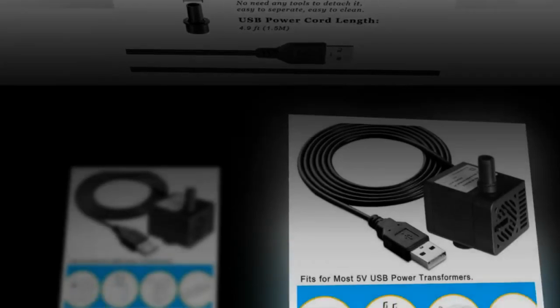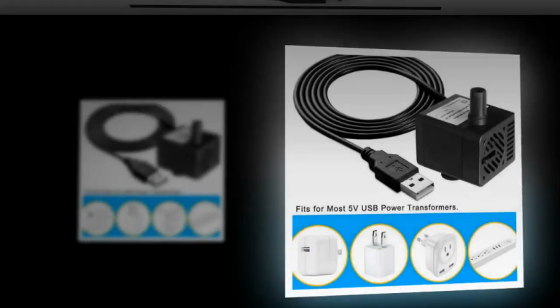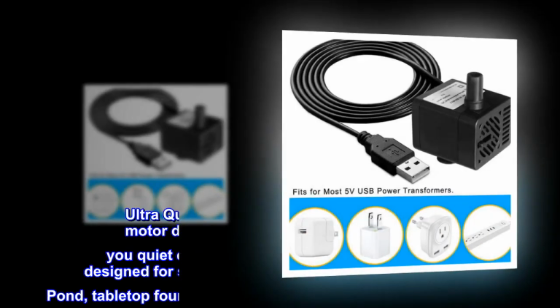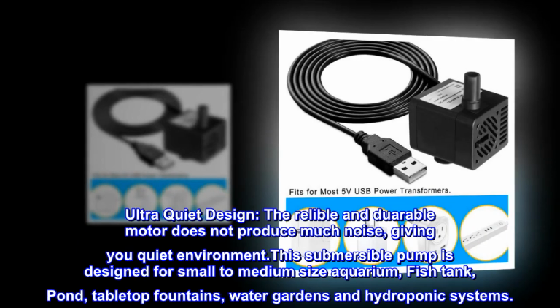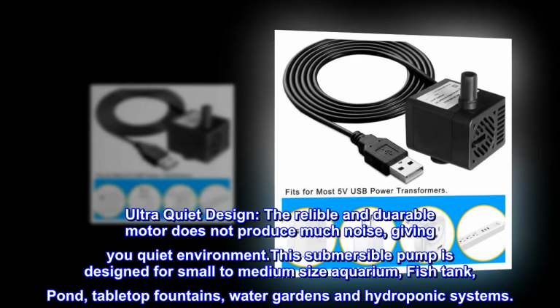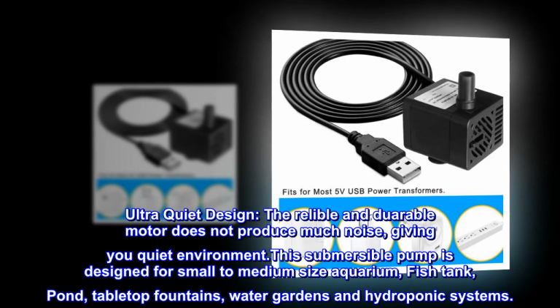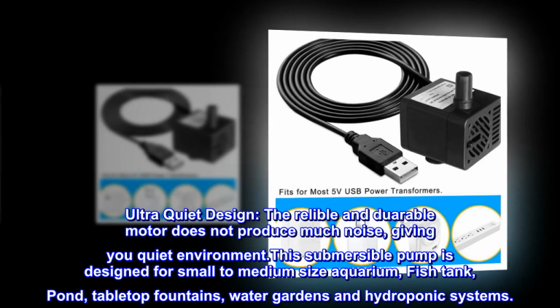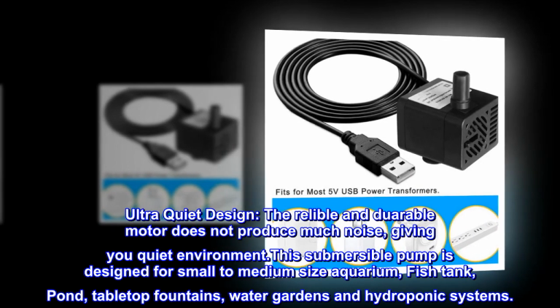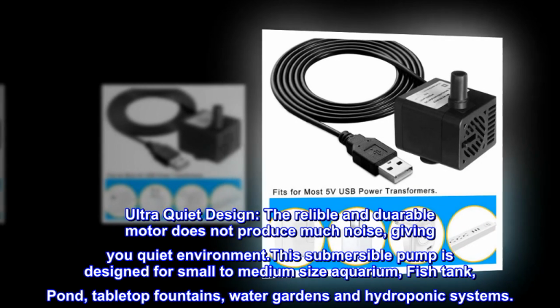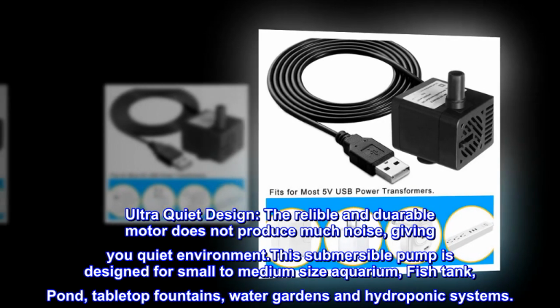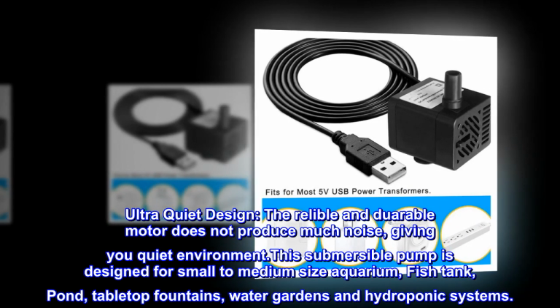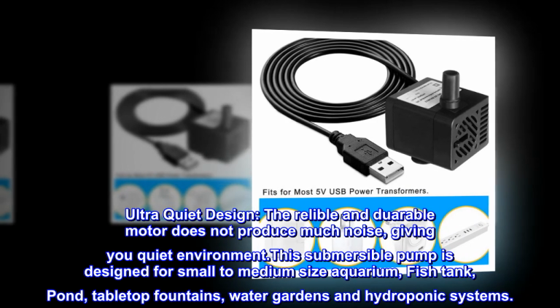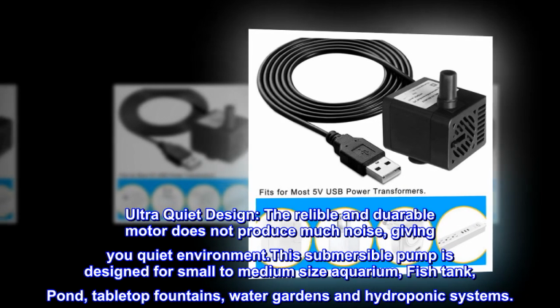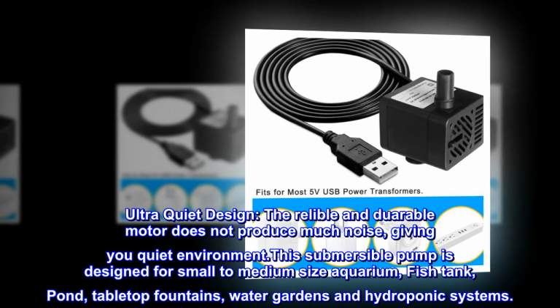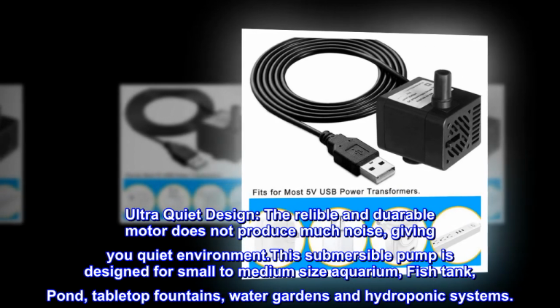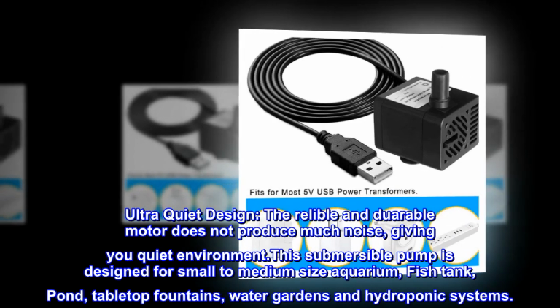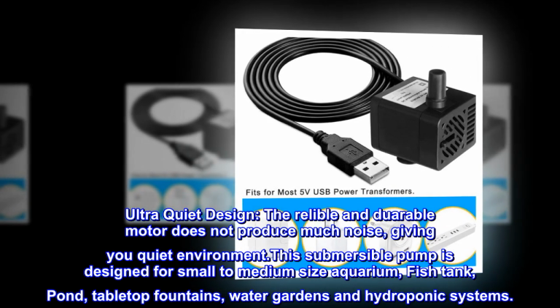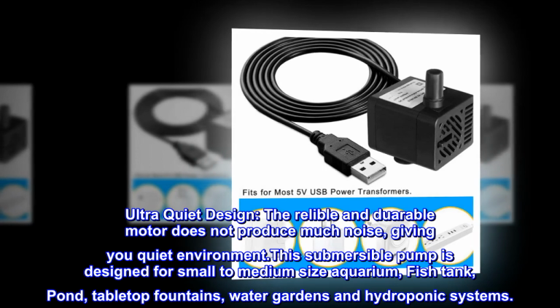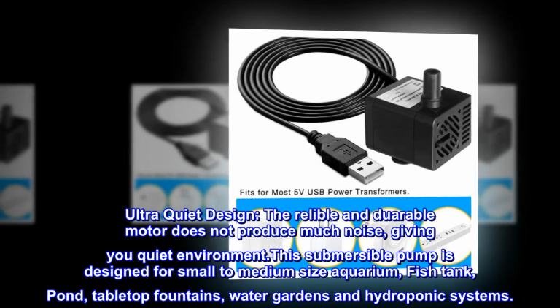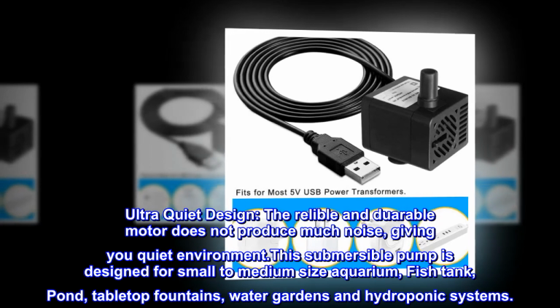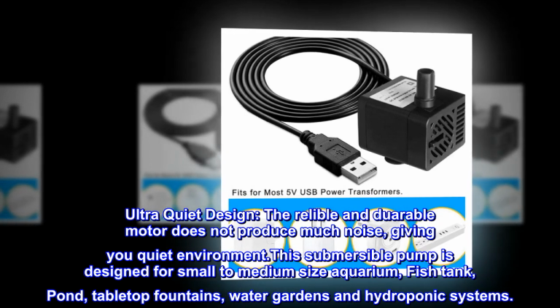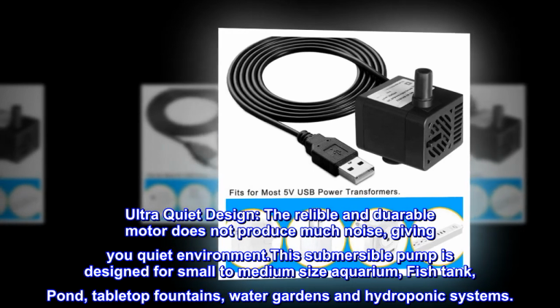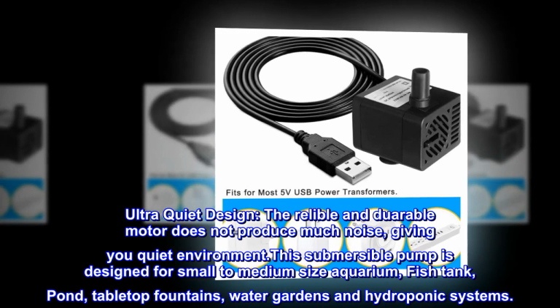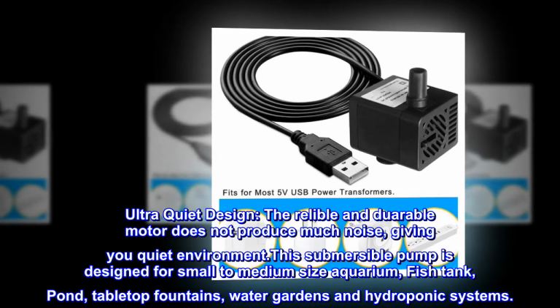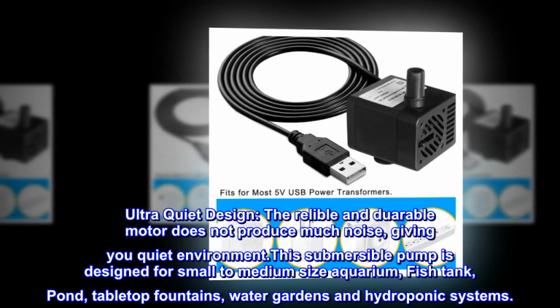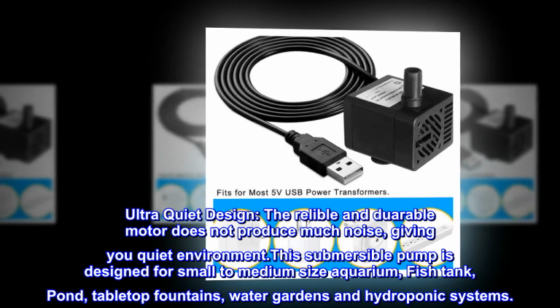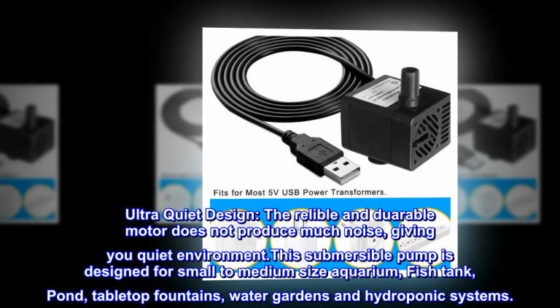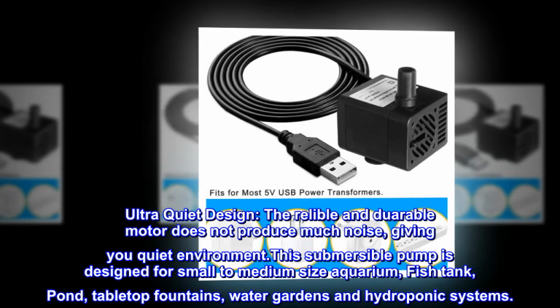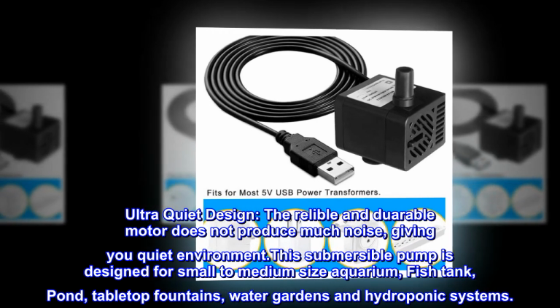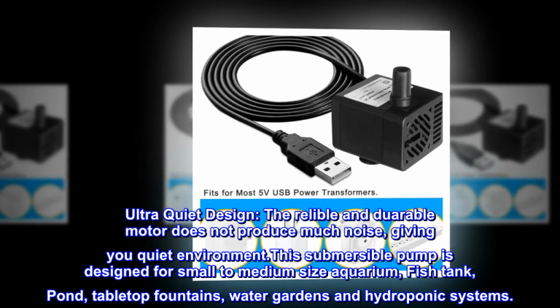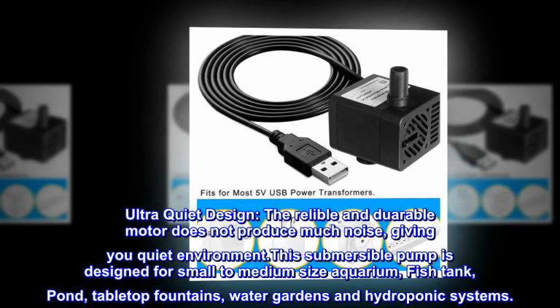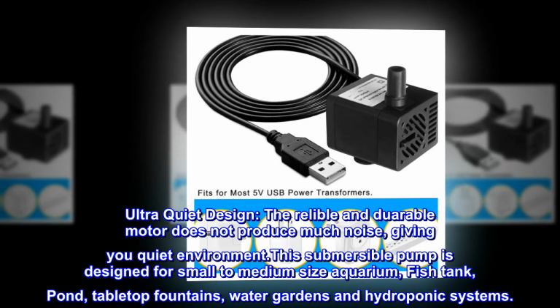Ultra quiet design. The reliable and durable motor does not produce much noise, giving you a quiet environment.